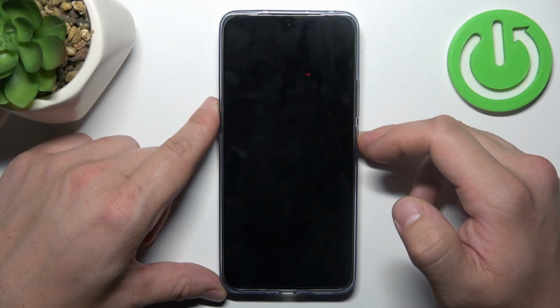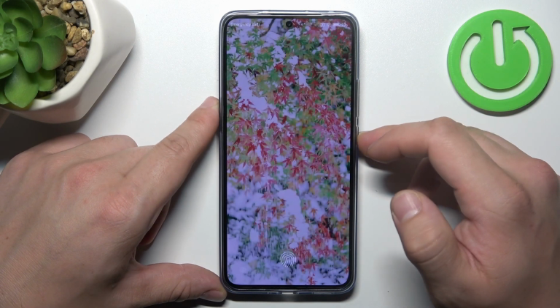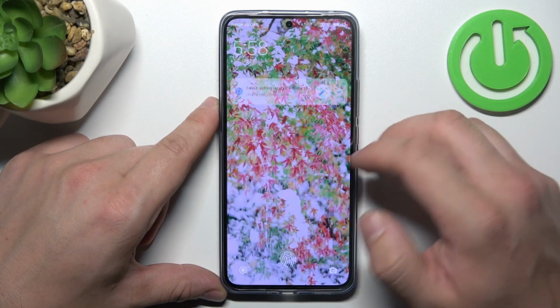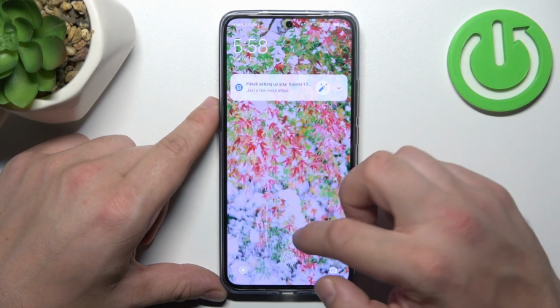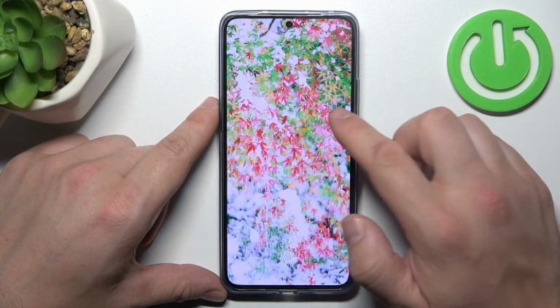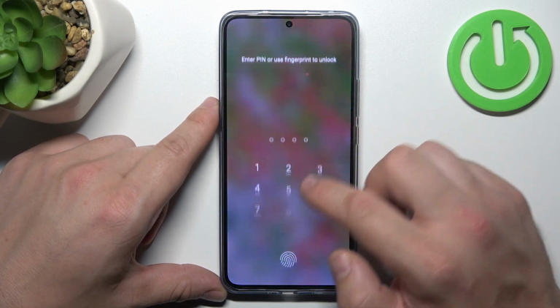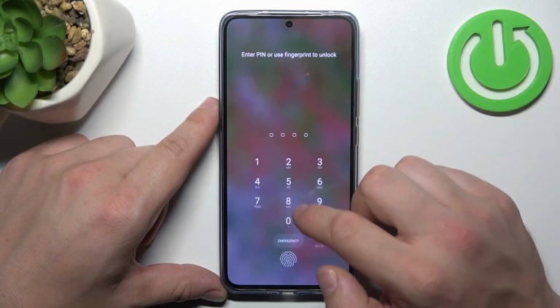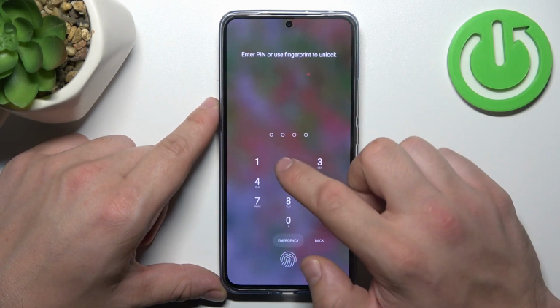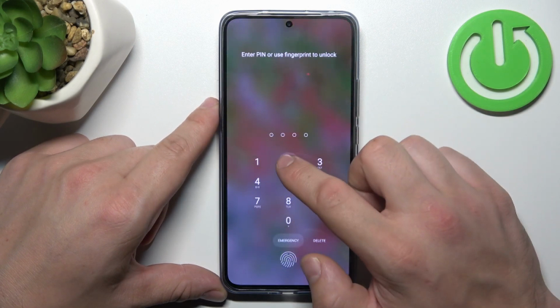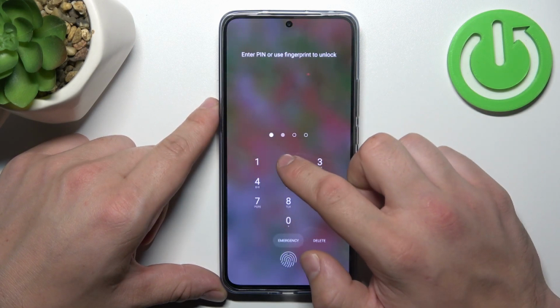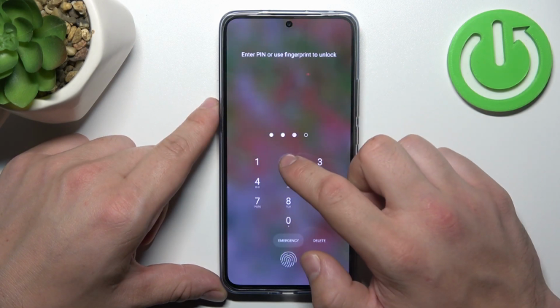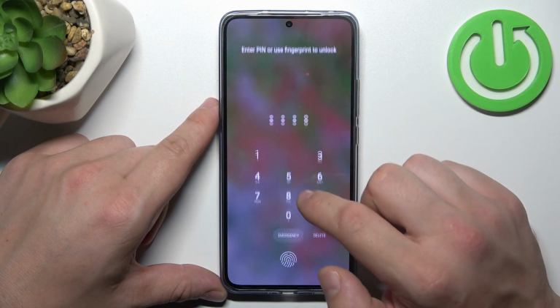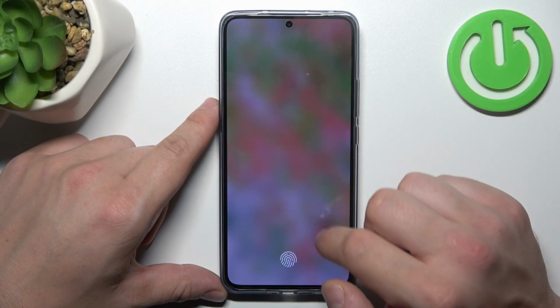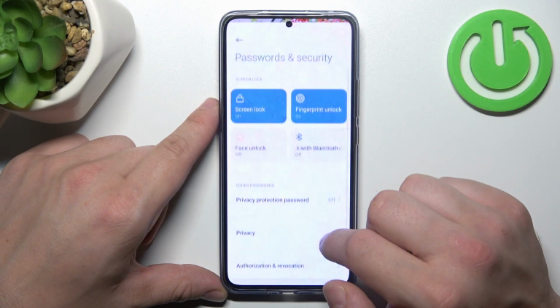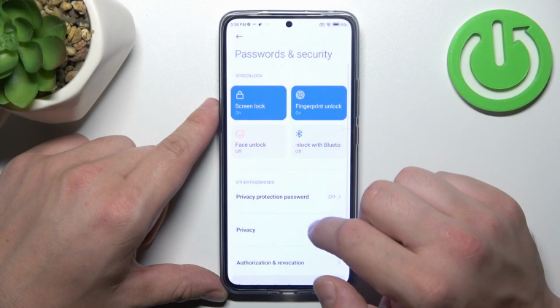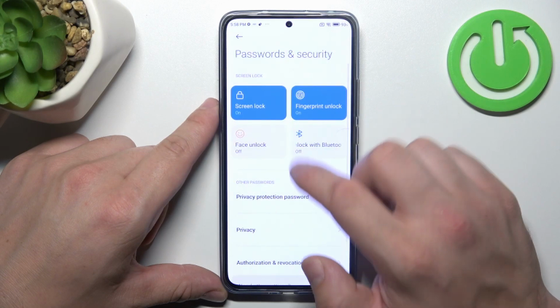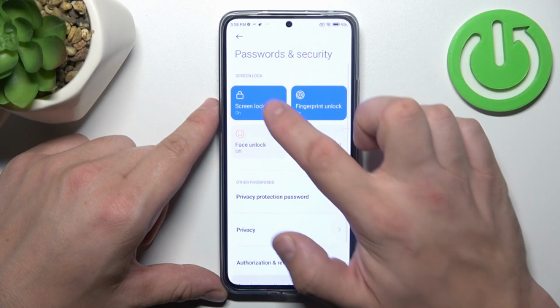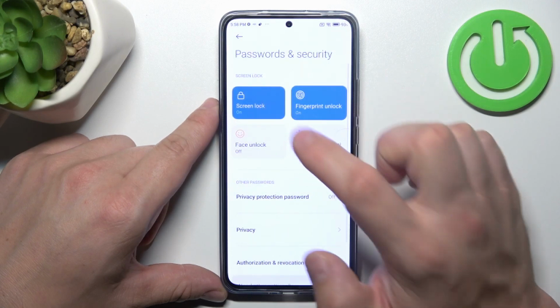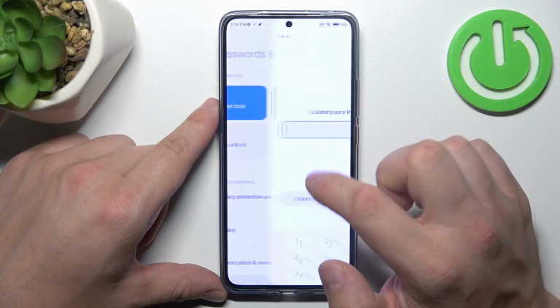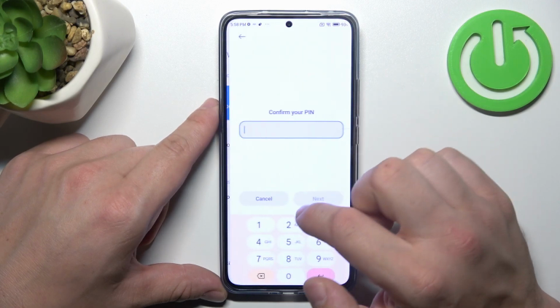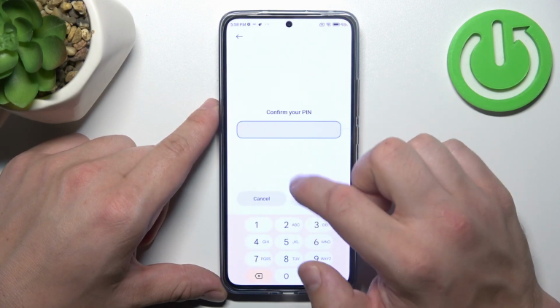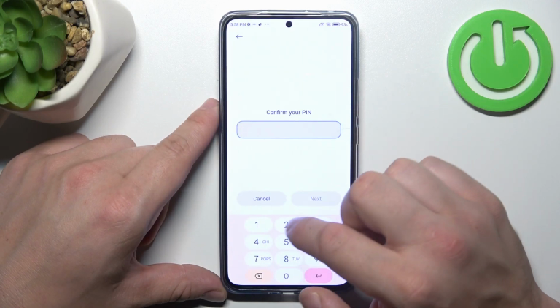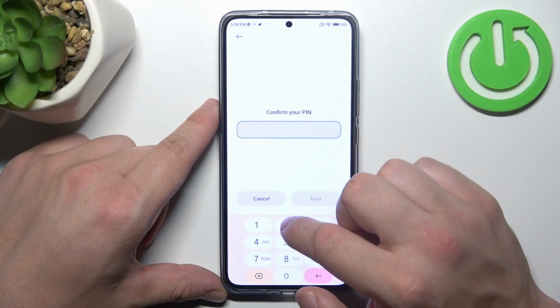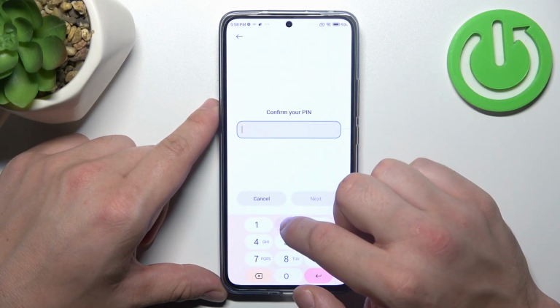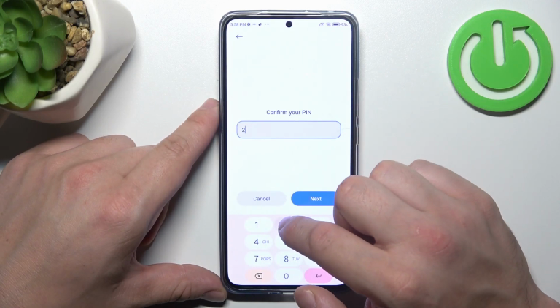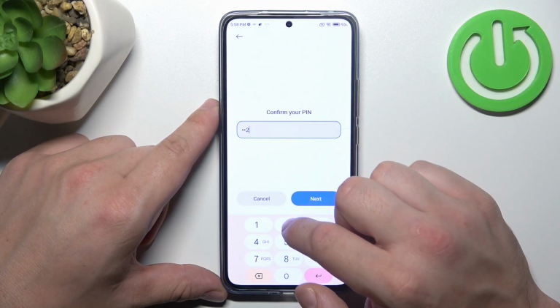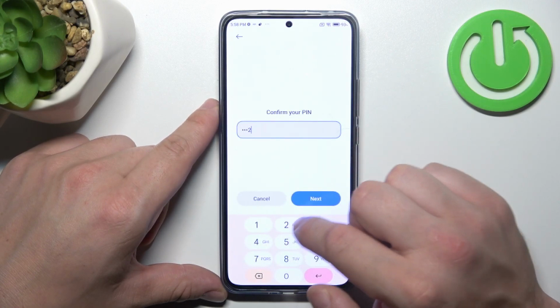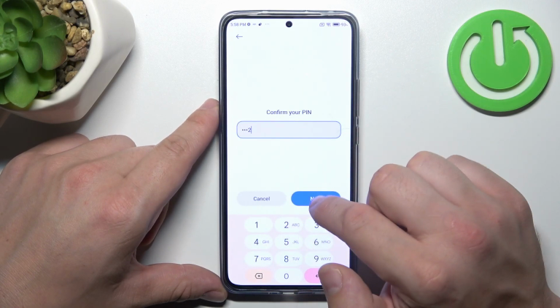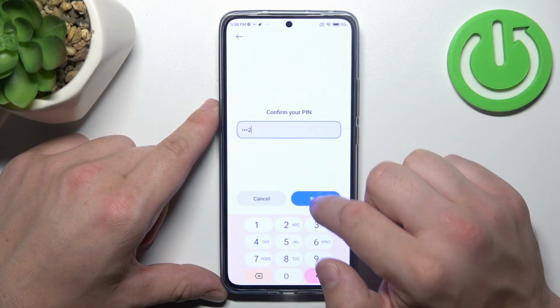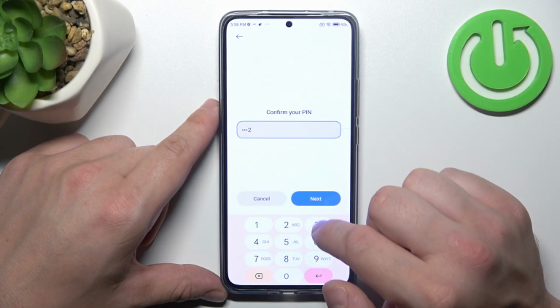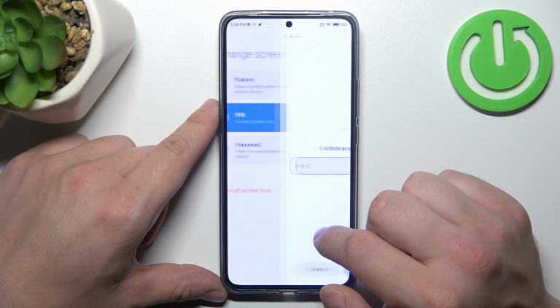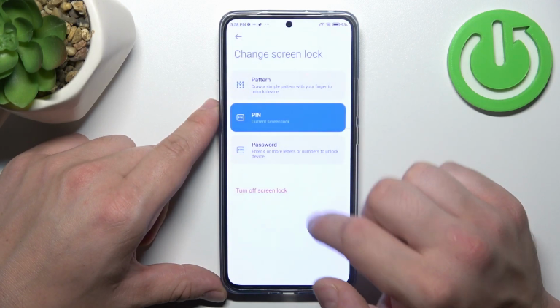And next, let's select pattern and to create it connect at least four dots.